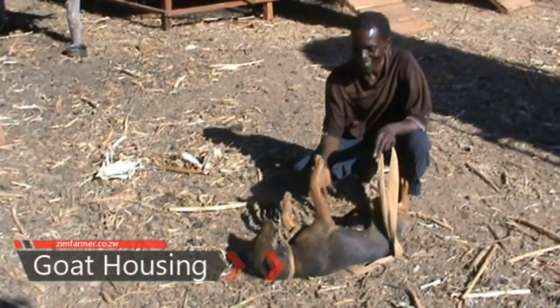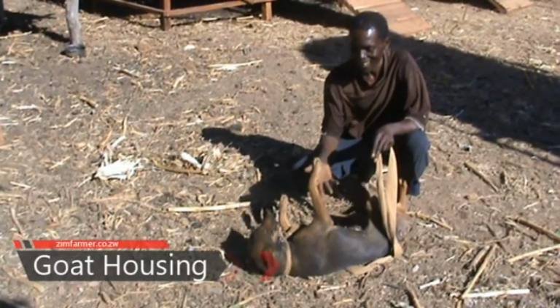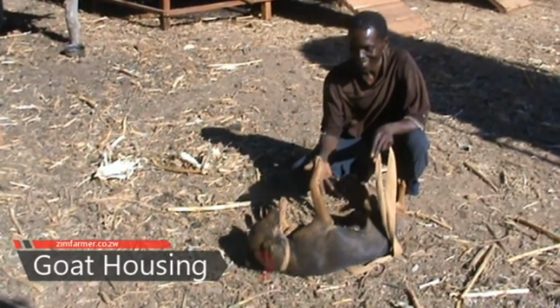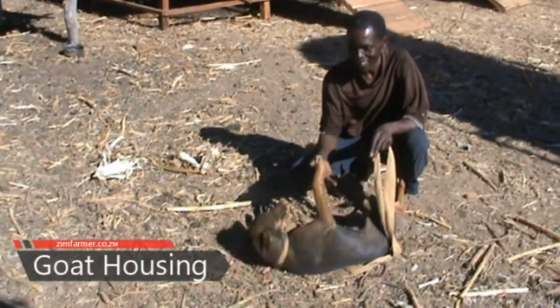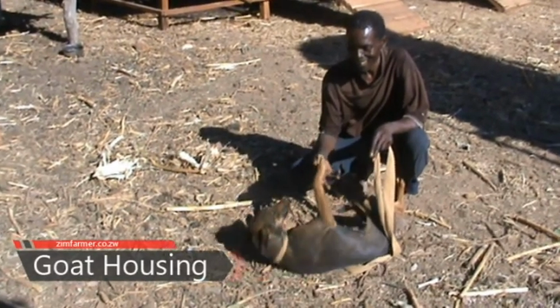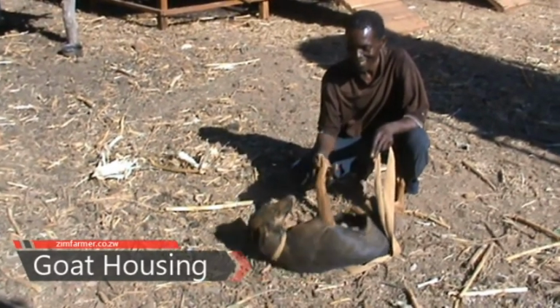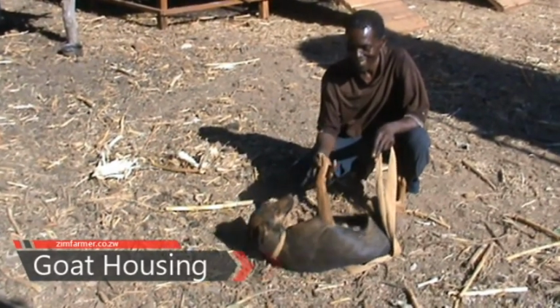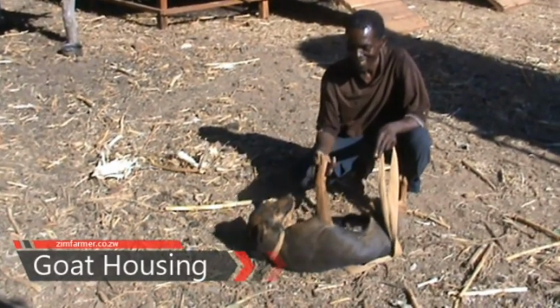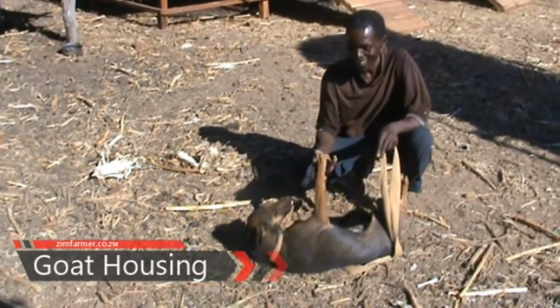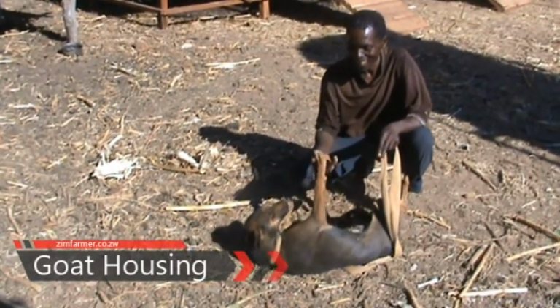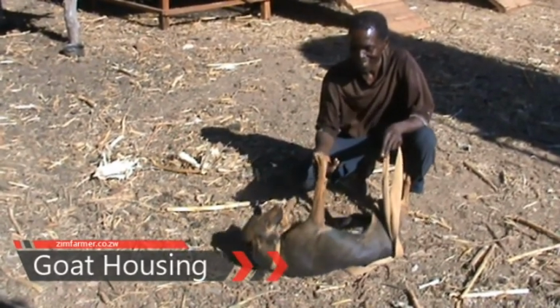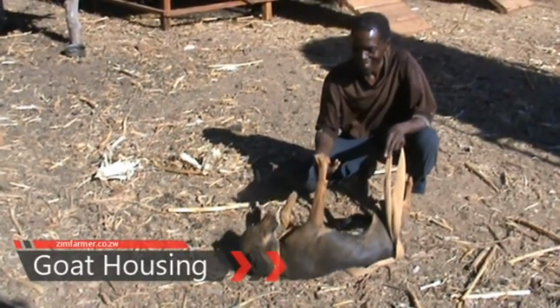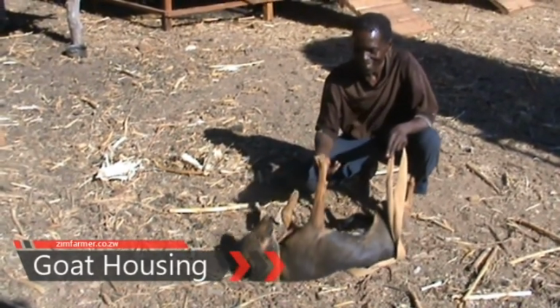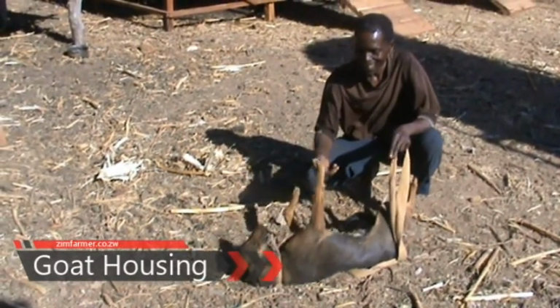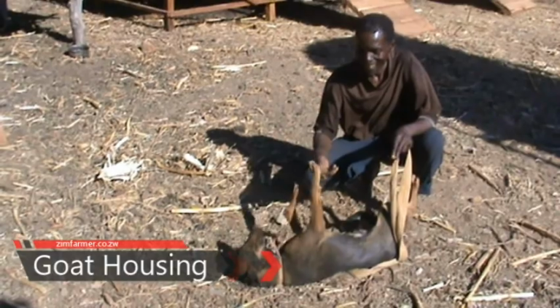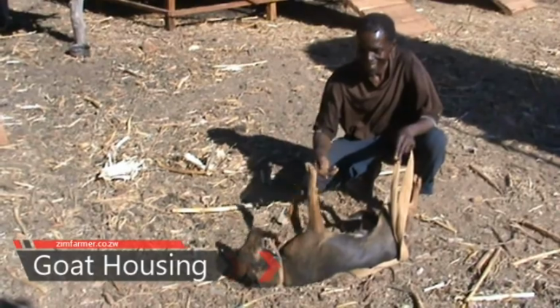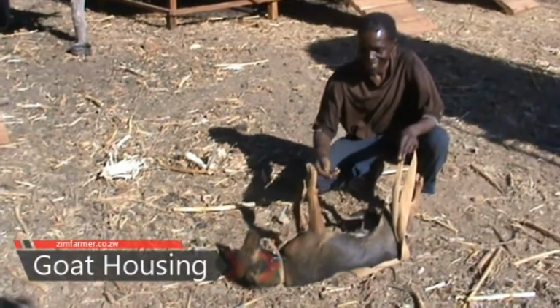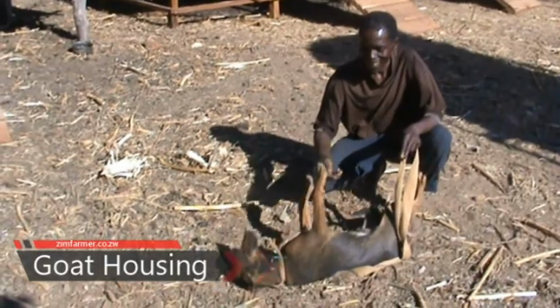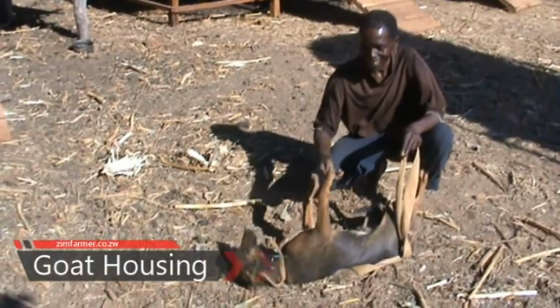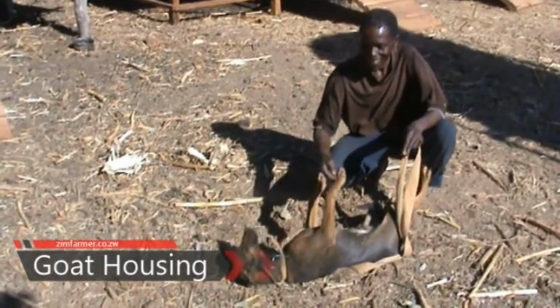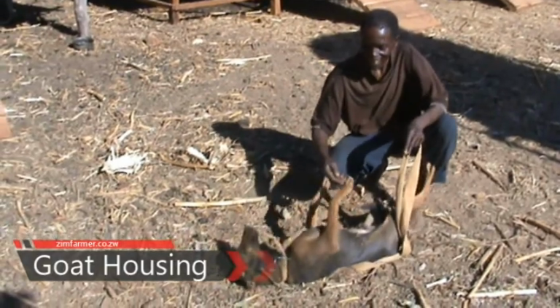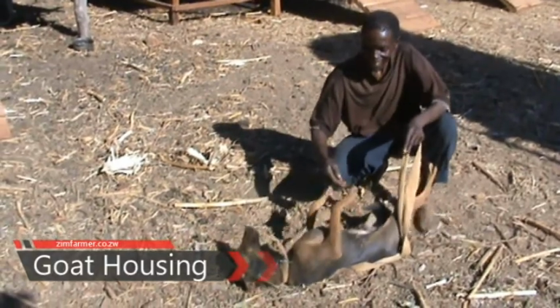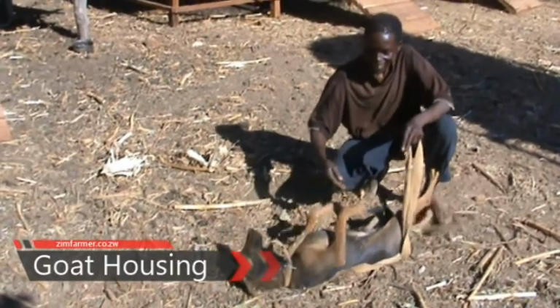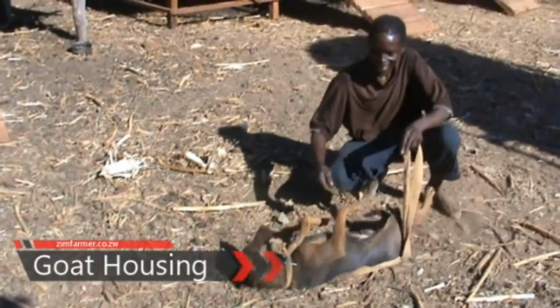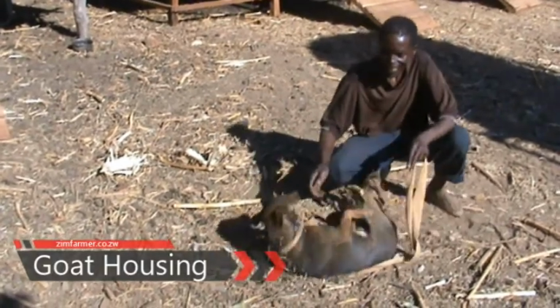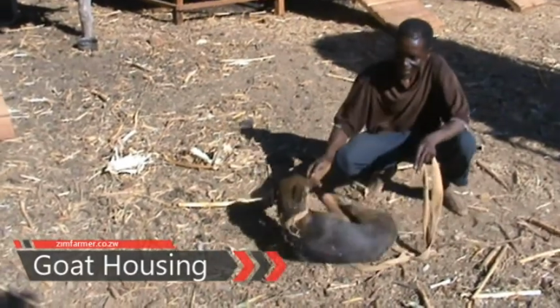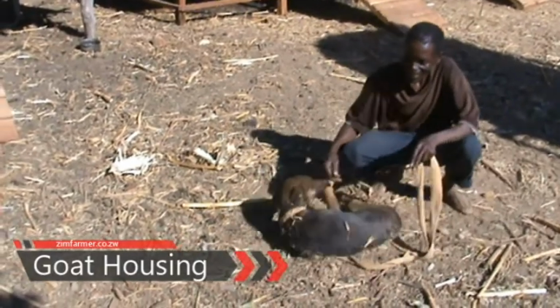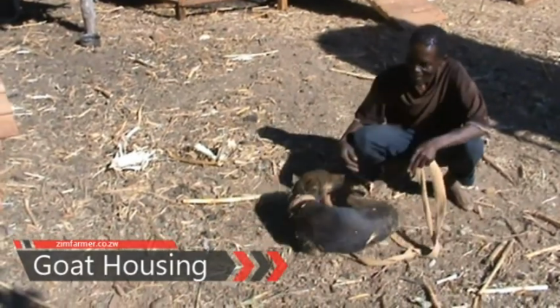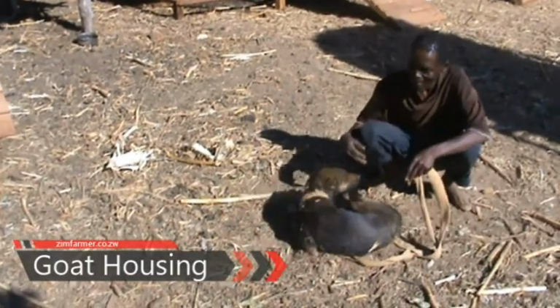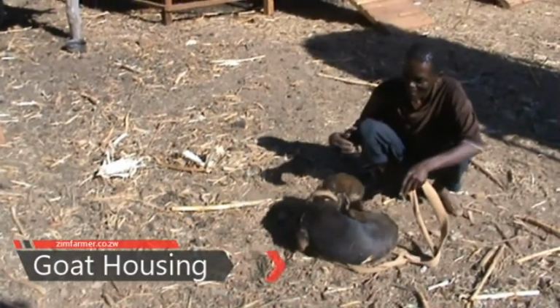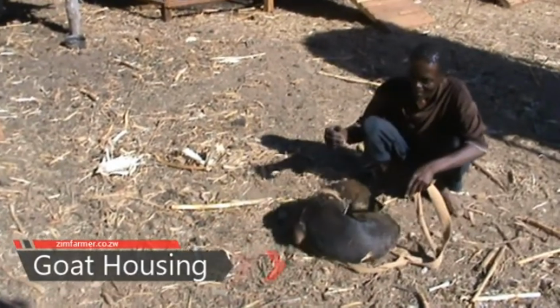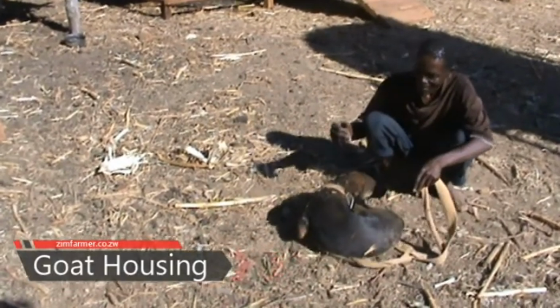That right there is his rooster. Don't let the looks deceive you — he is a vicious one.